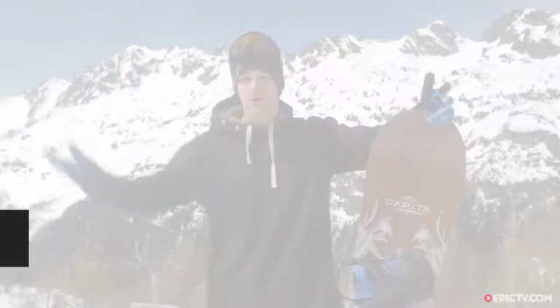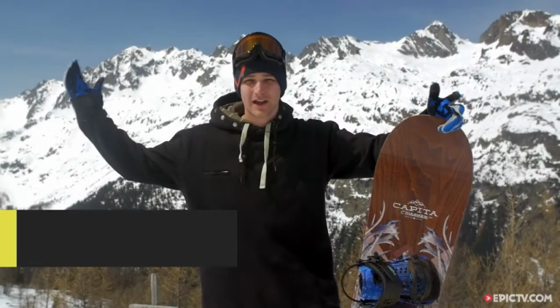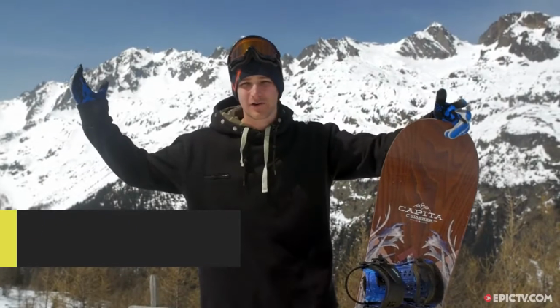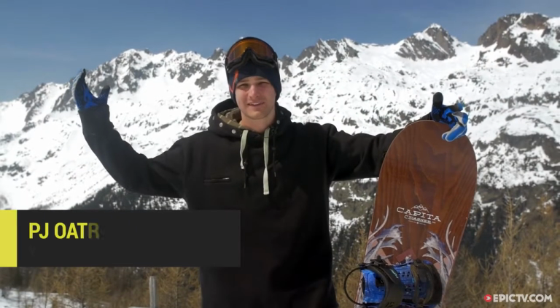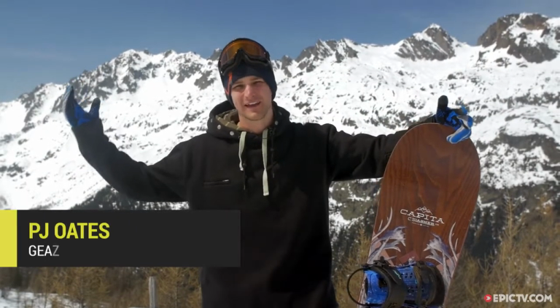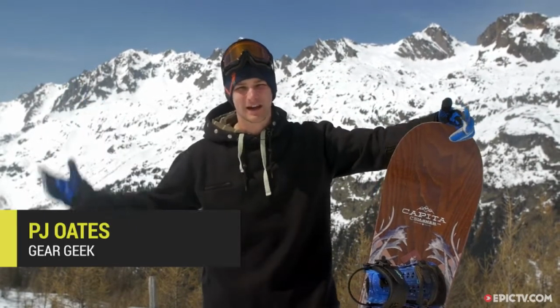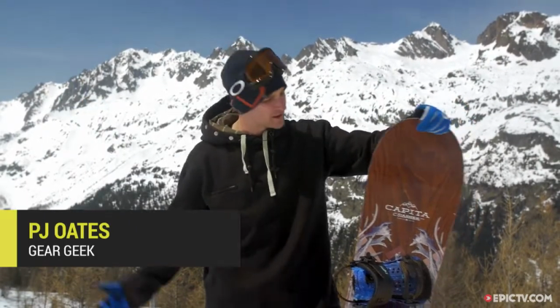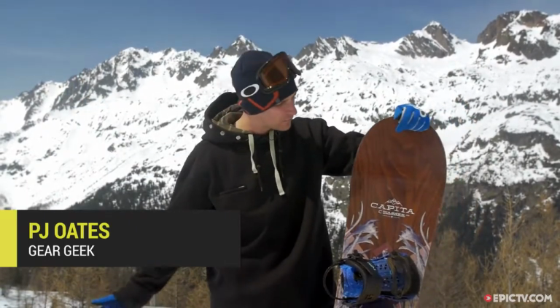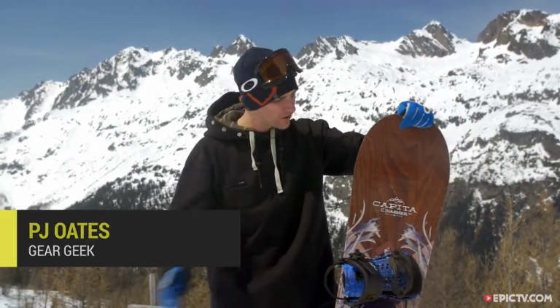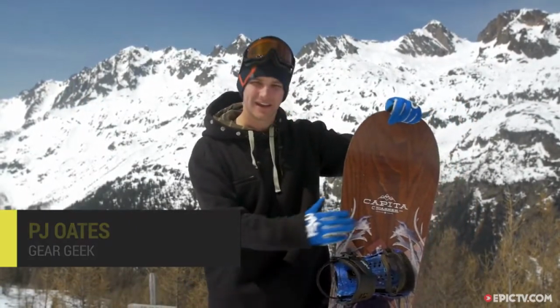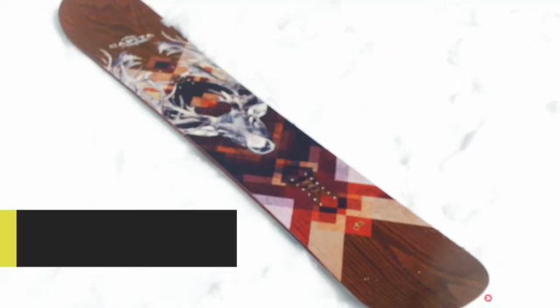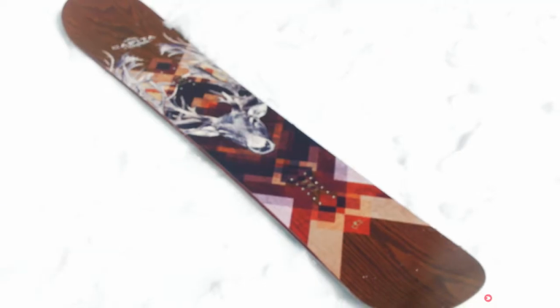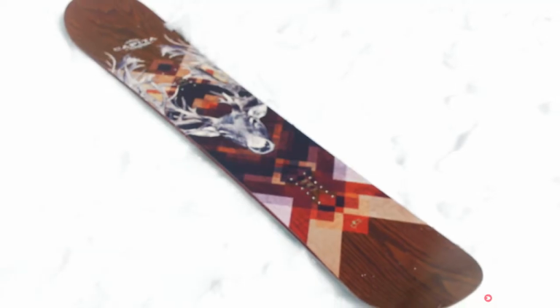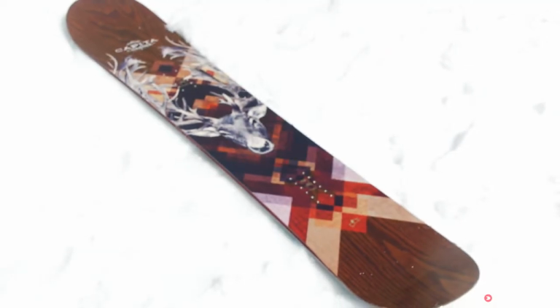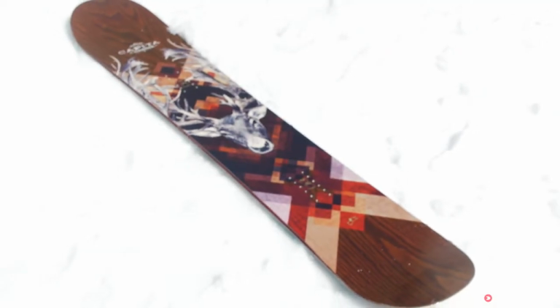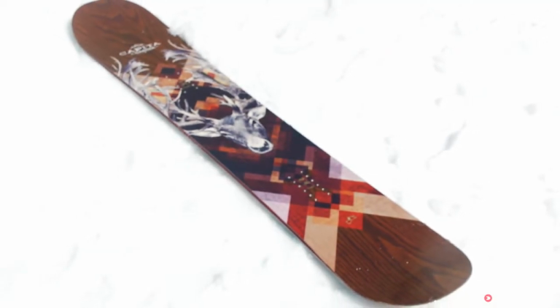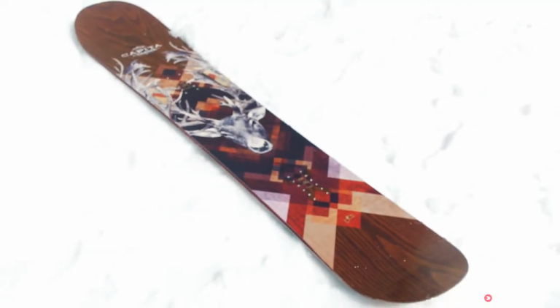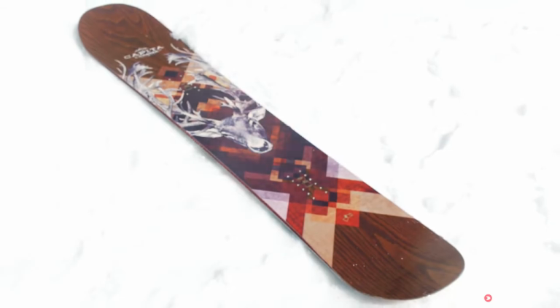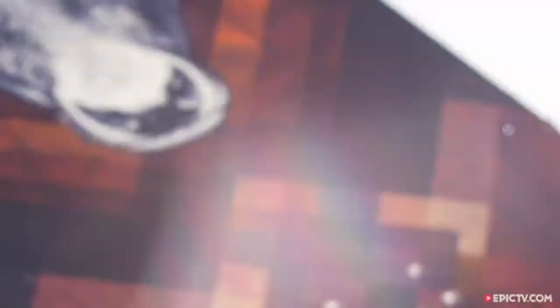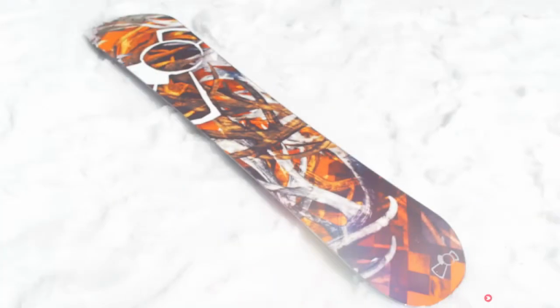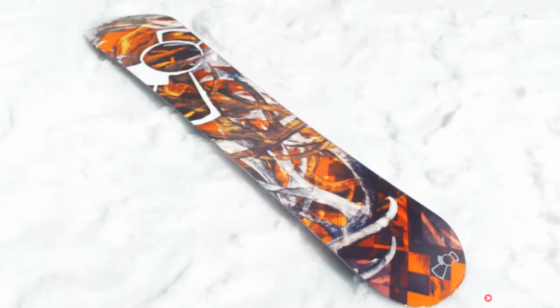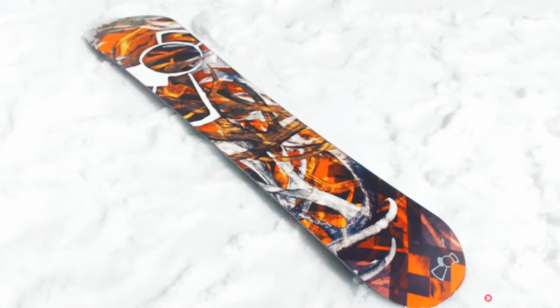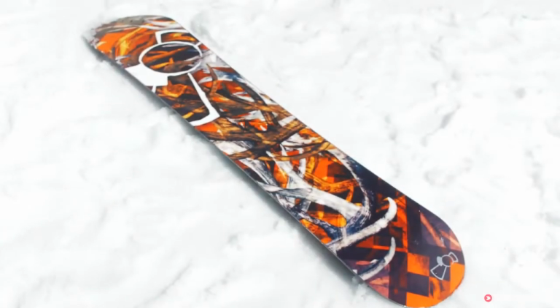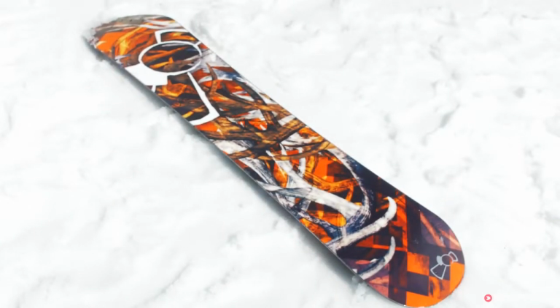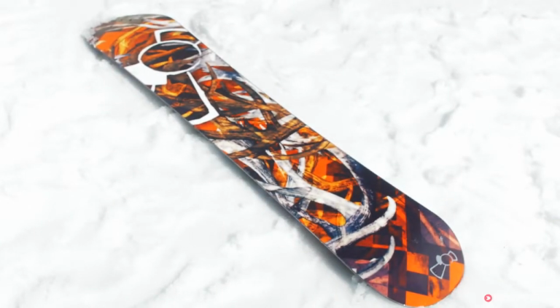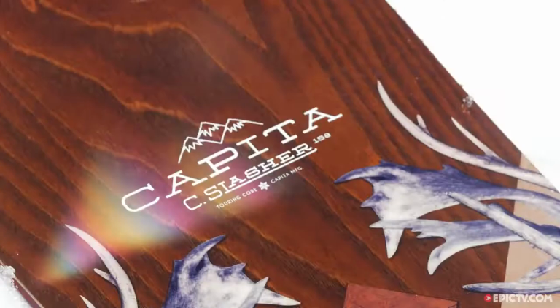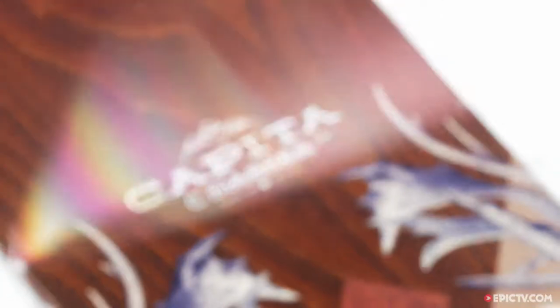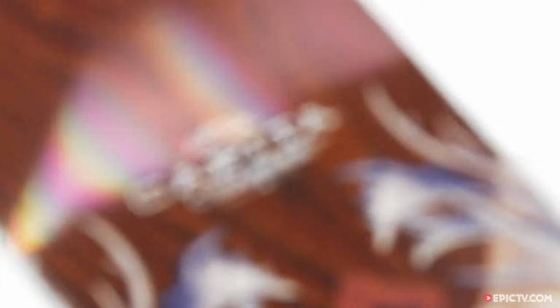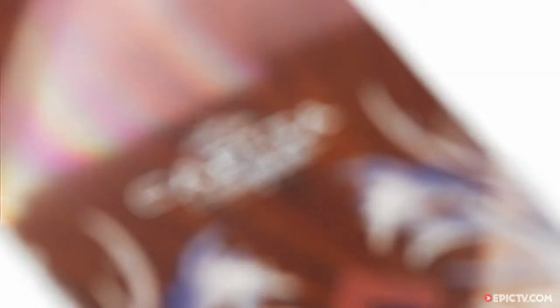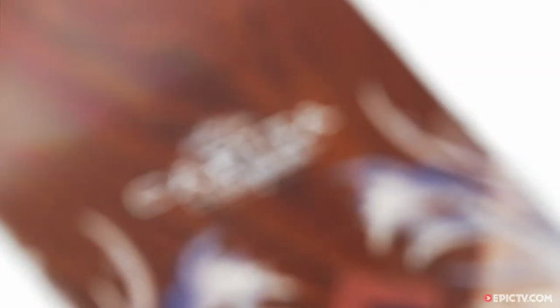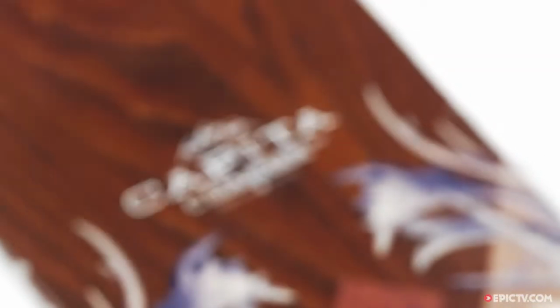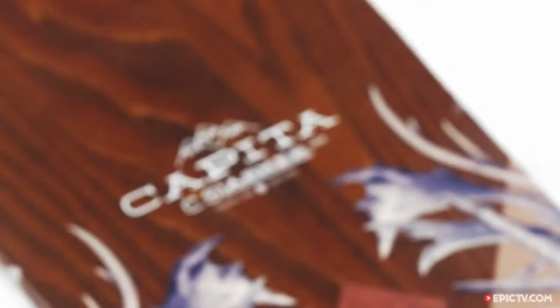We're here at Grand Monte in Chamonix and we are on the Capita Charlie Slasher board. This is a directional cruiser board that's aimed at intermediate to advanced riders.